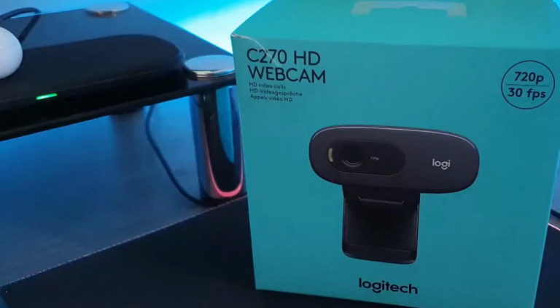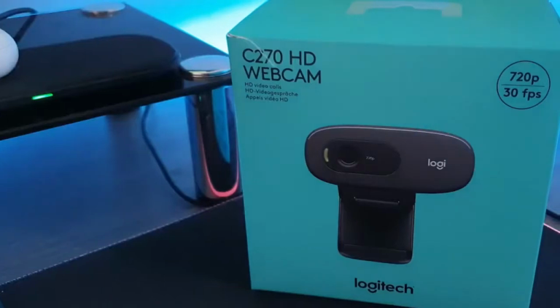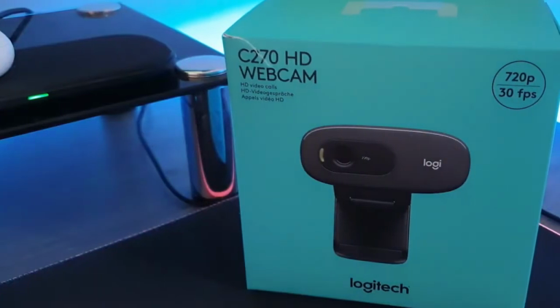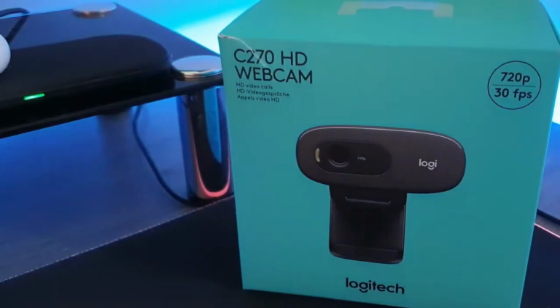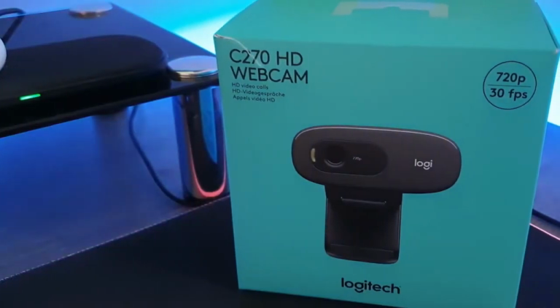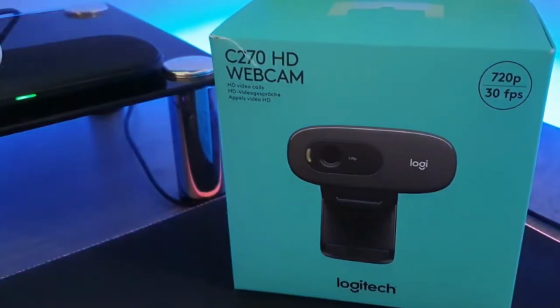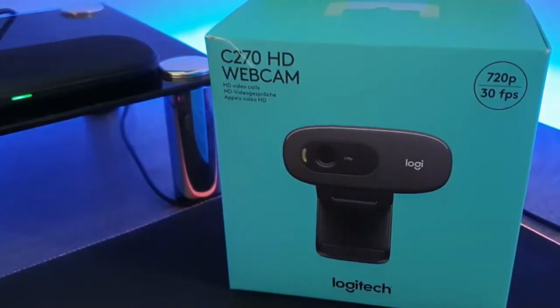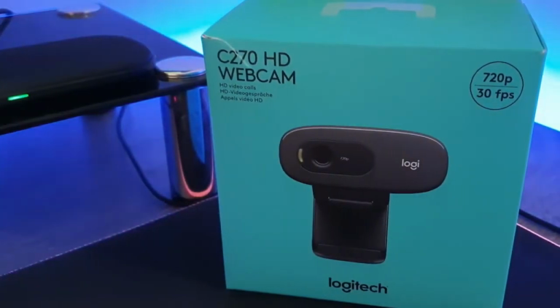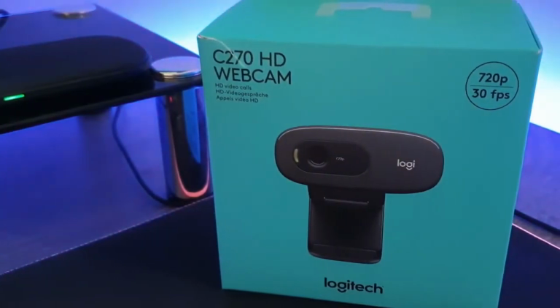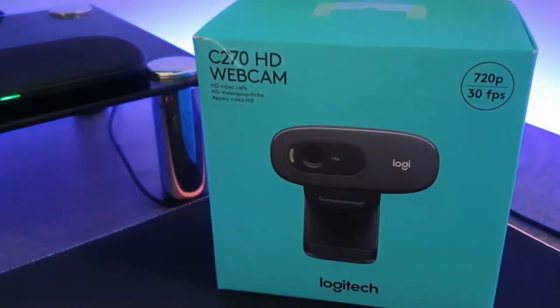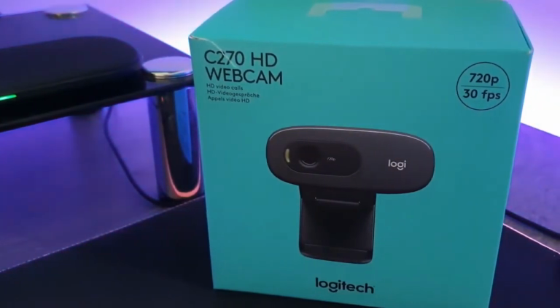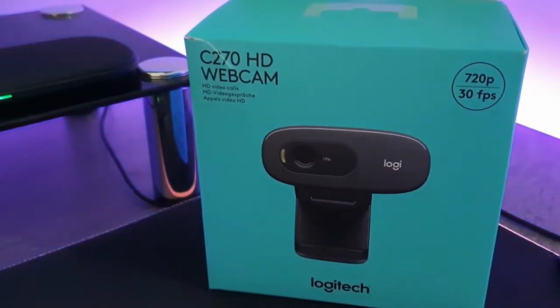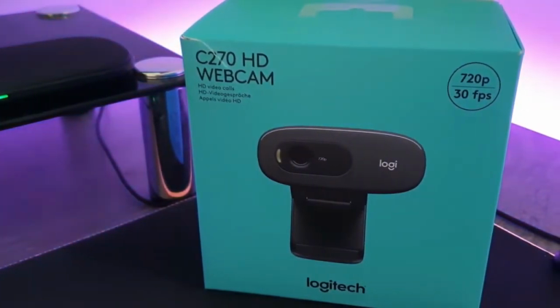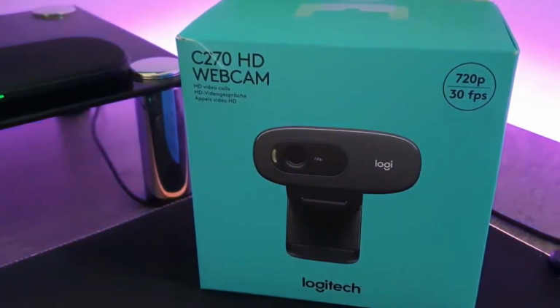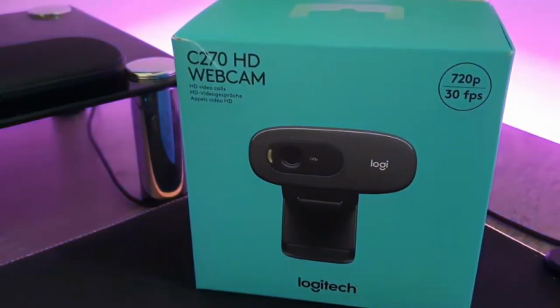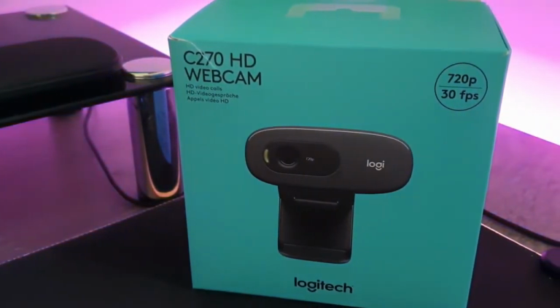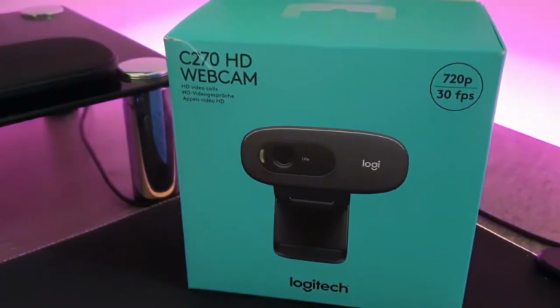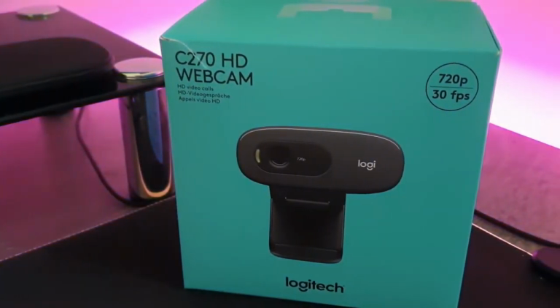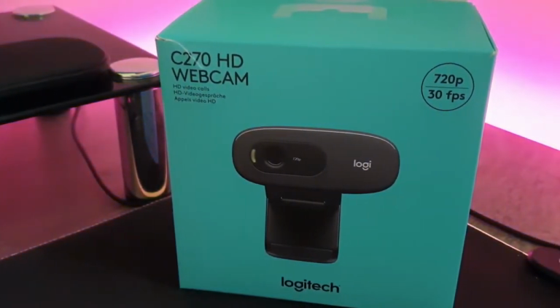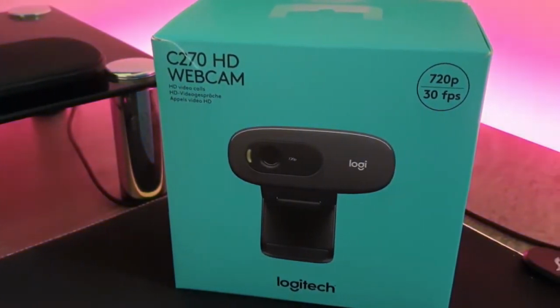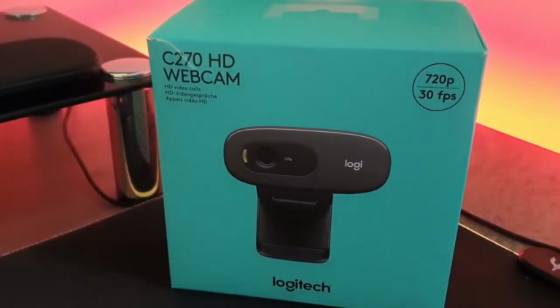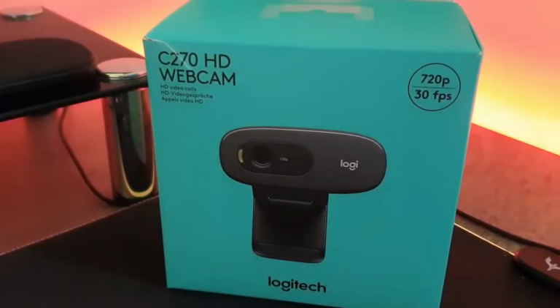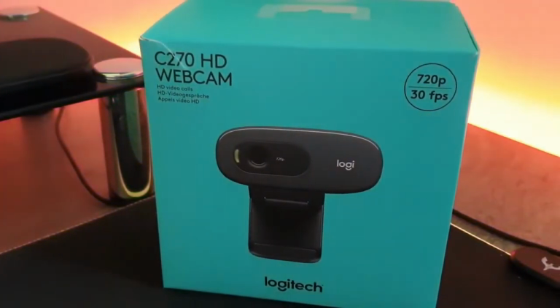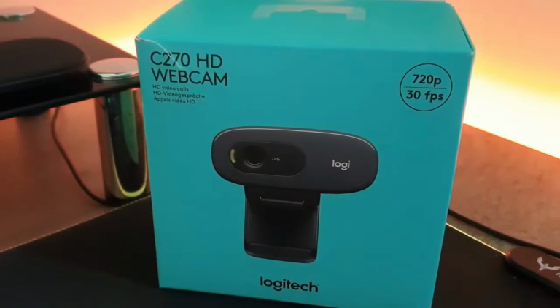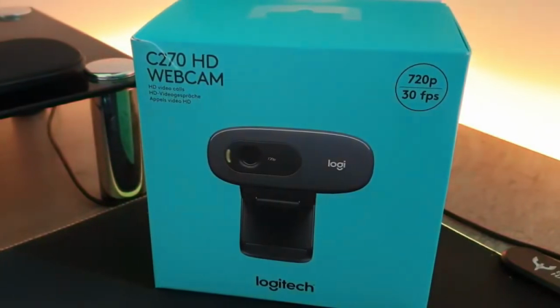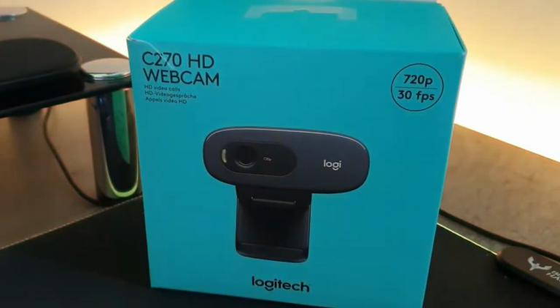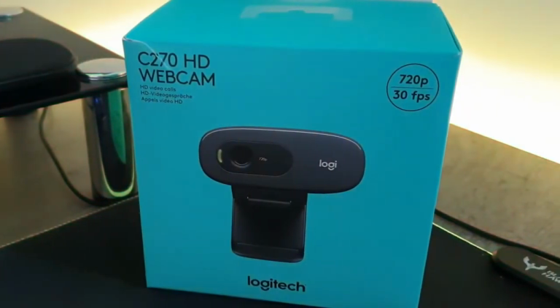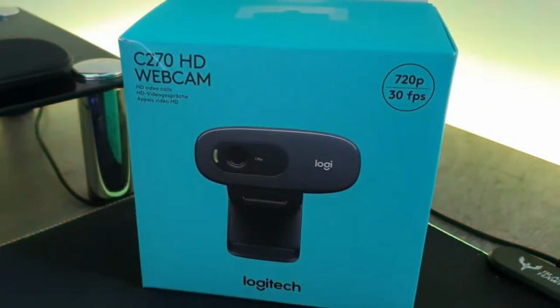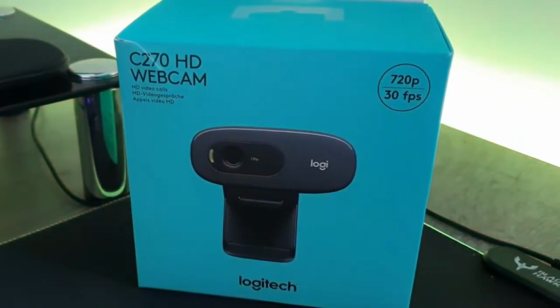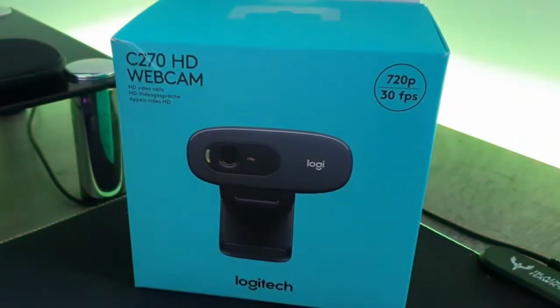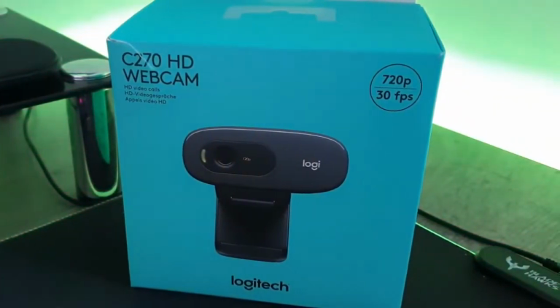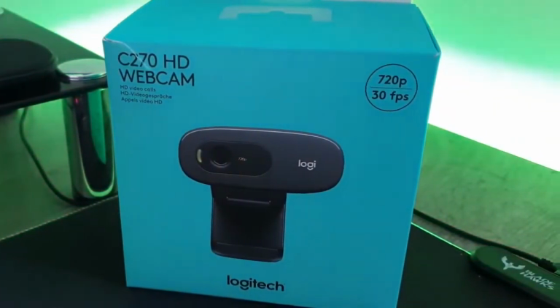This is a 720p 30fps webcam and it has 3 megapixels.